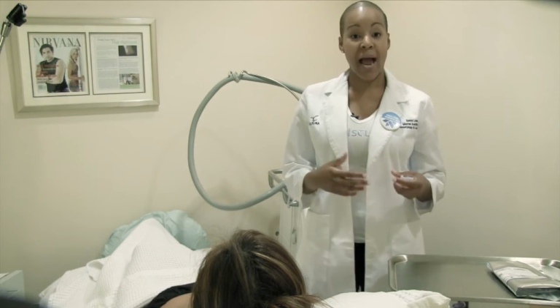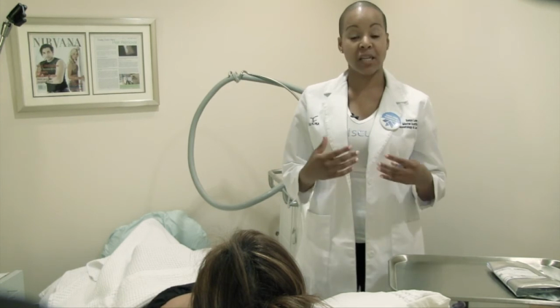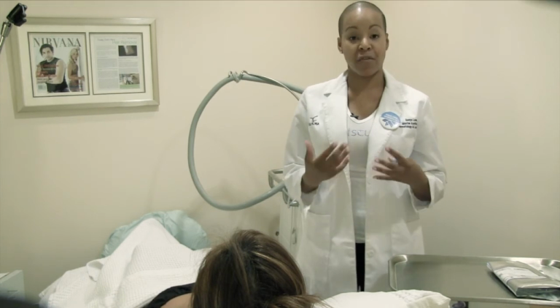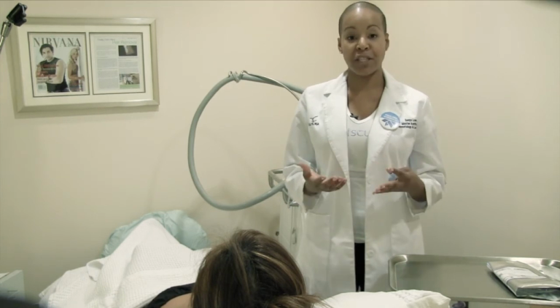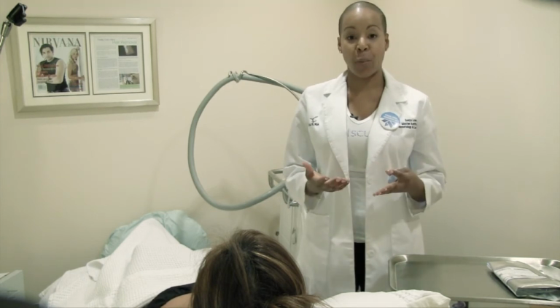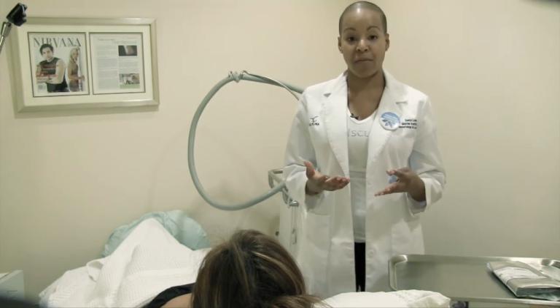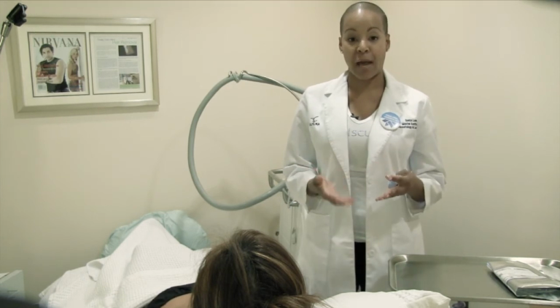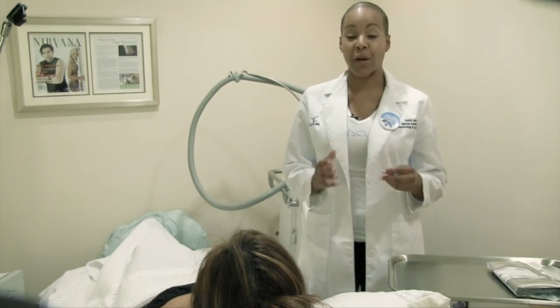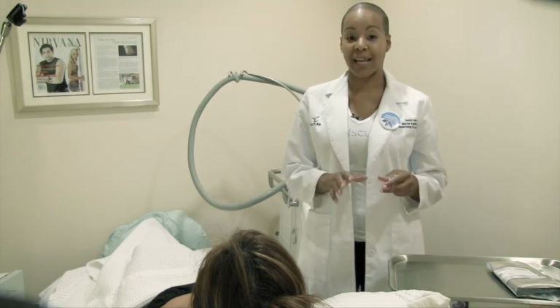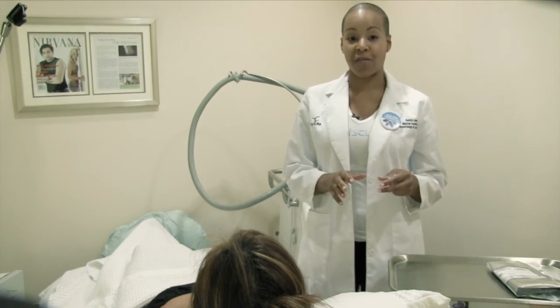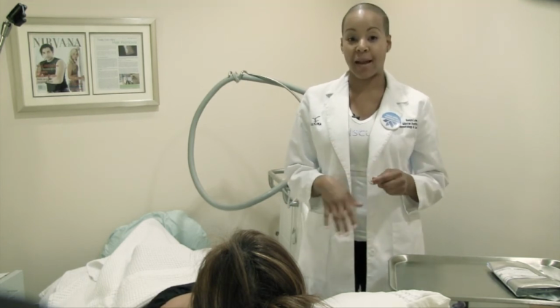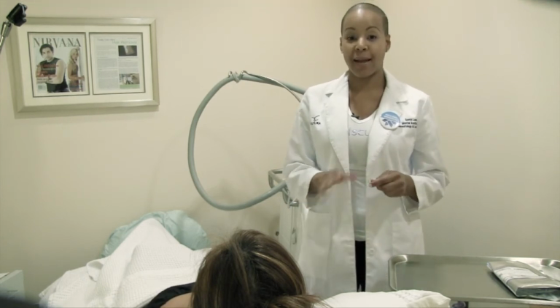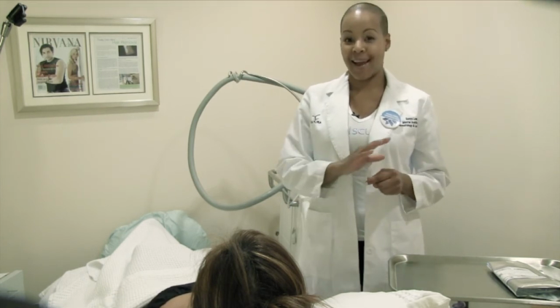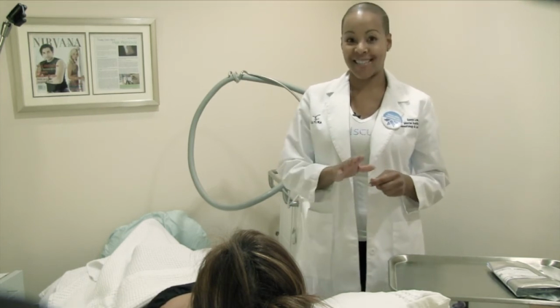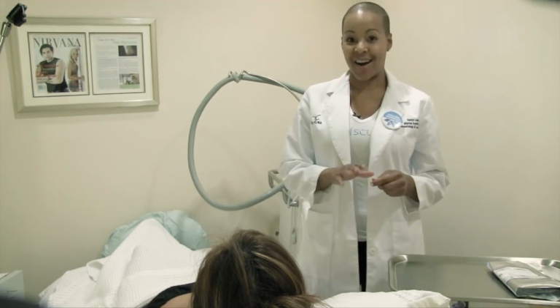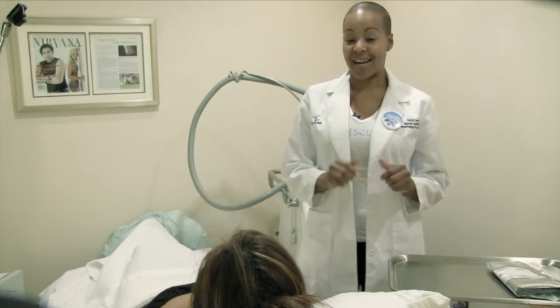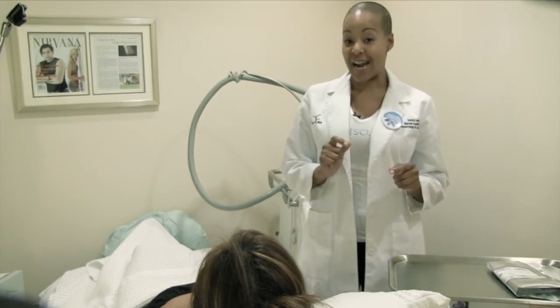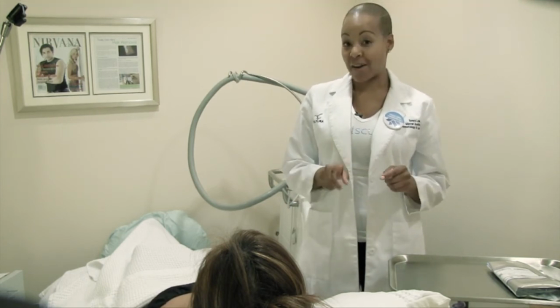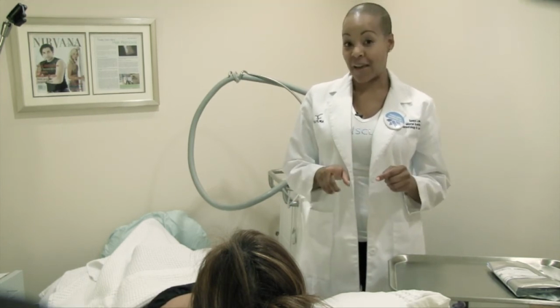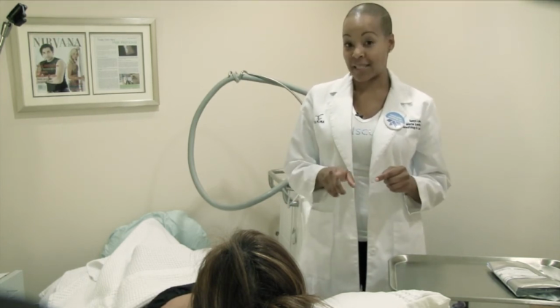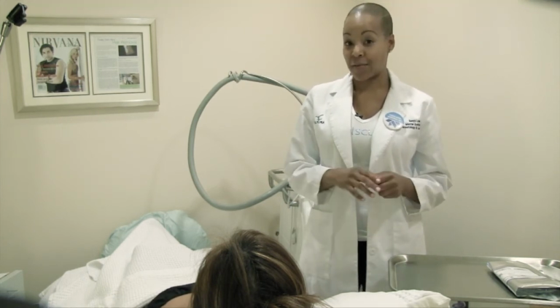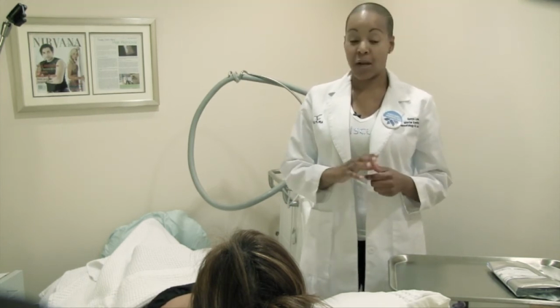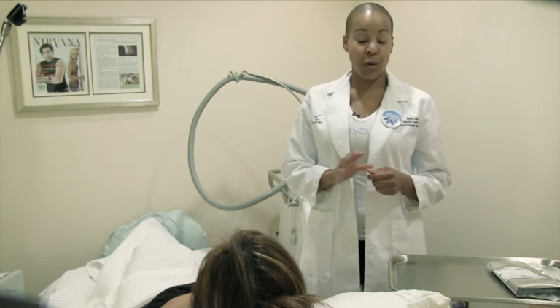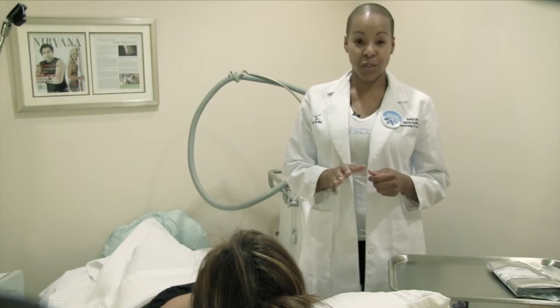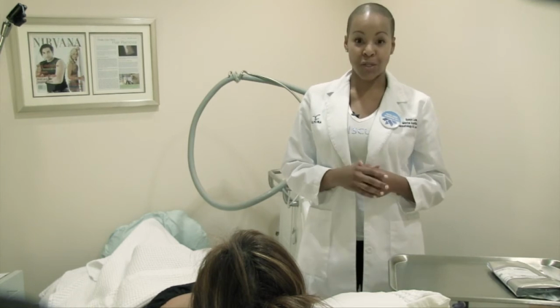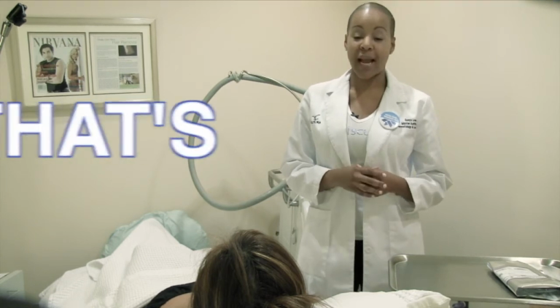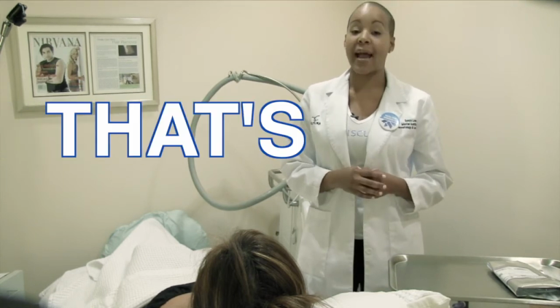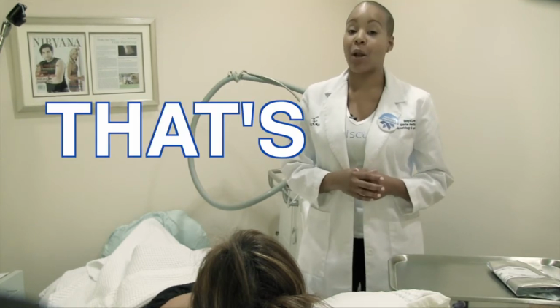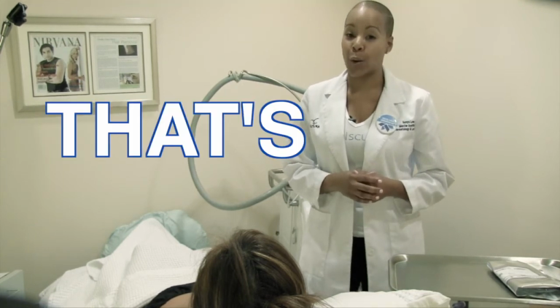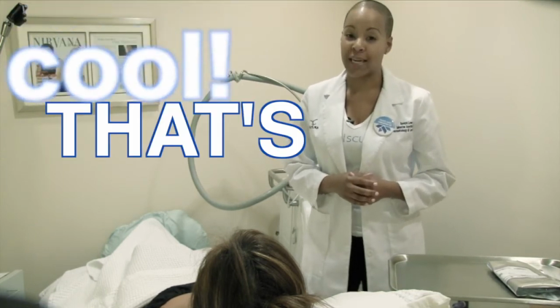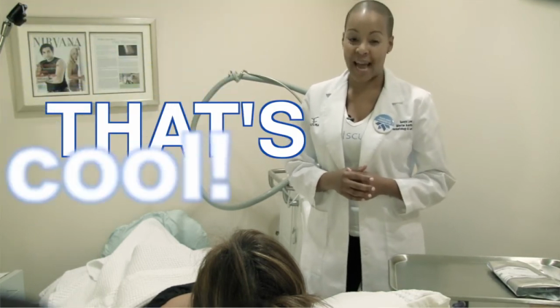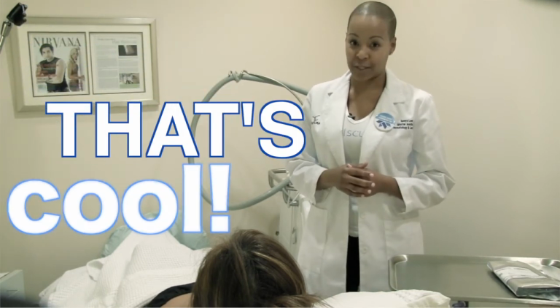We're actually freezing away fat — we're killing fat and it's gone. Non-invasive, no surgery, and no downtime.